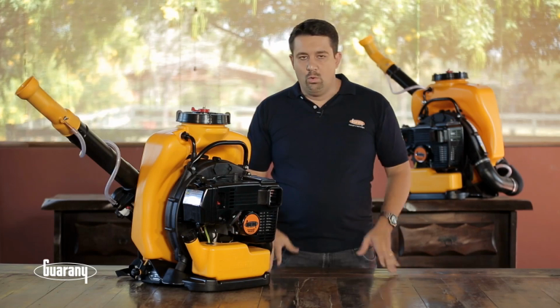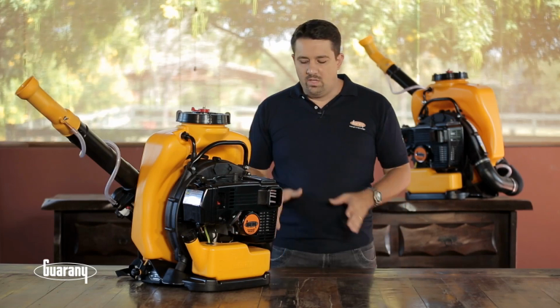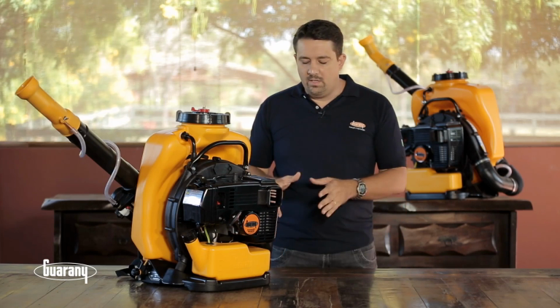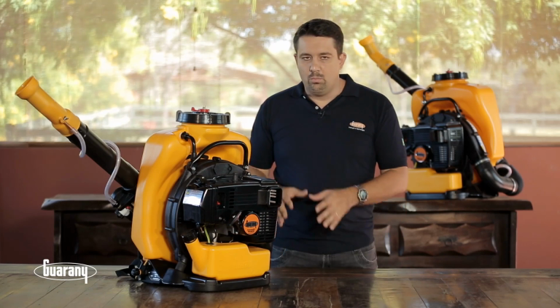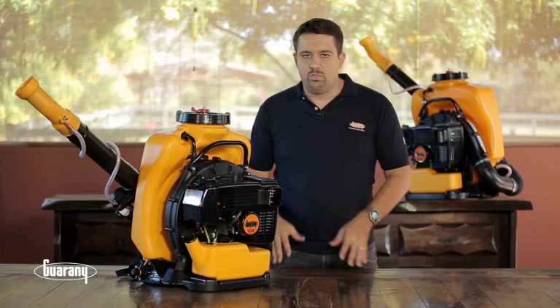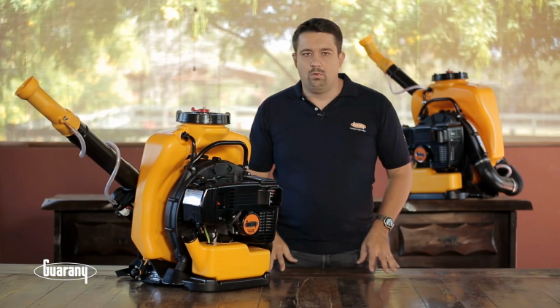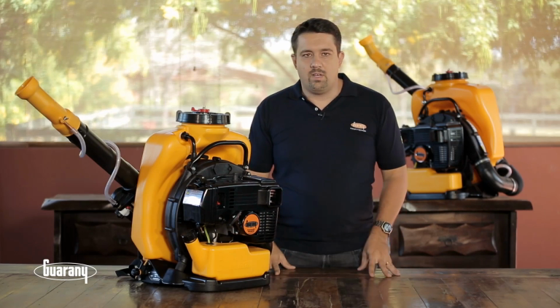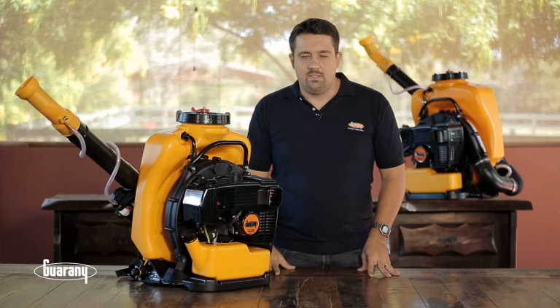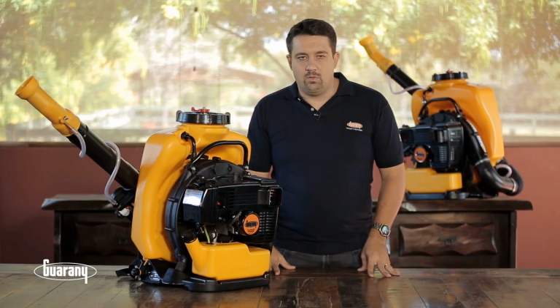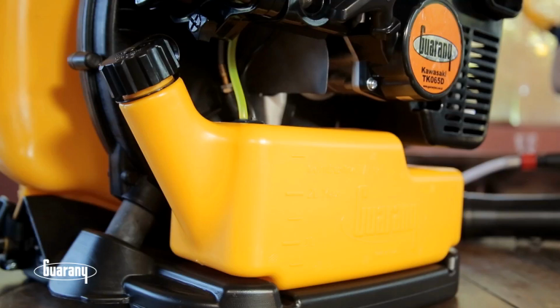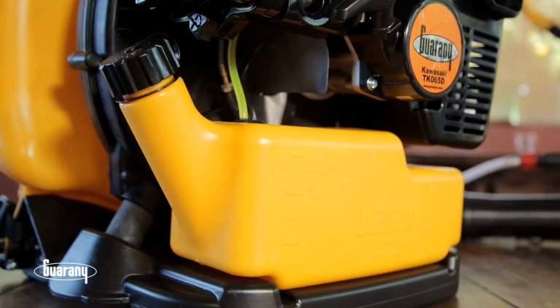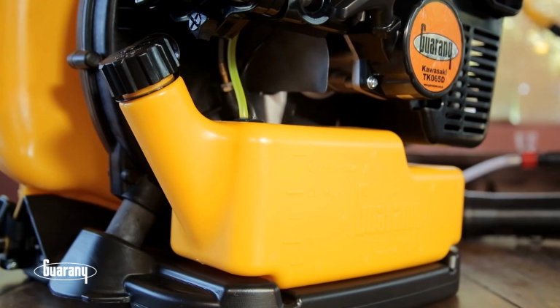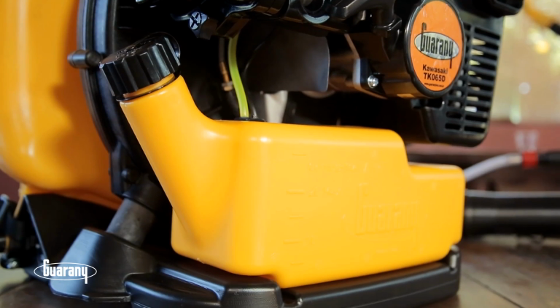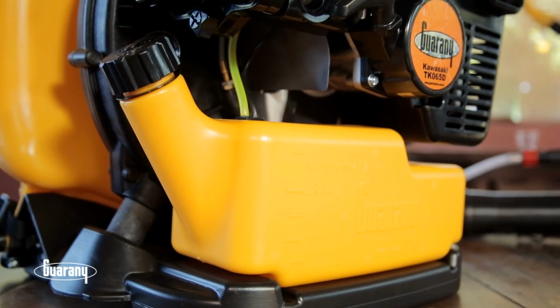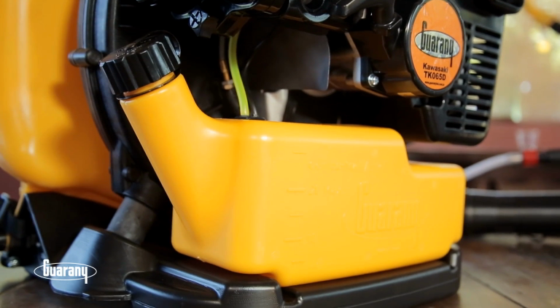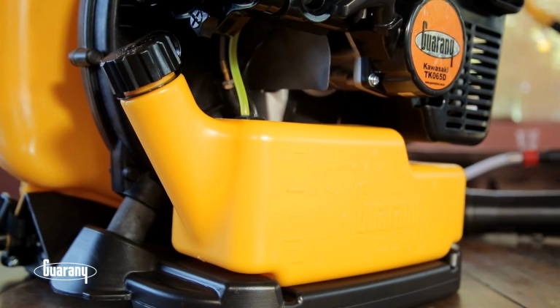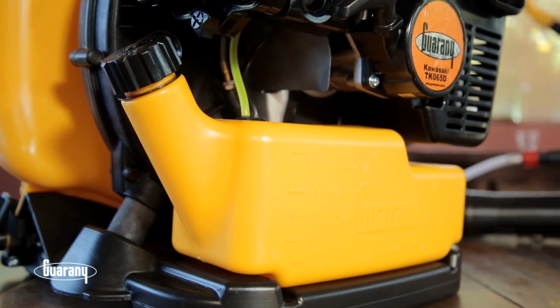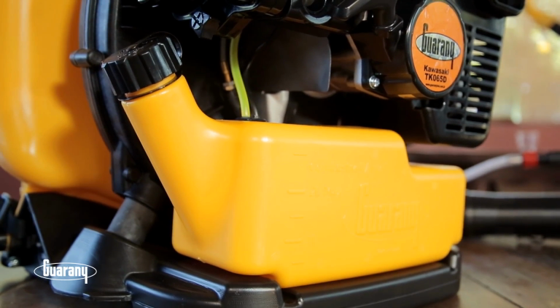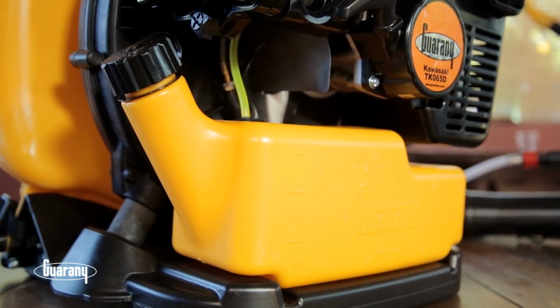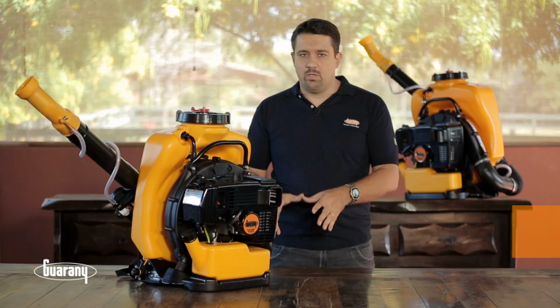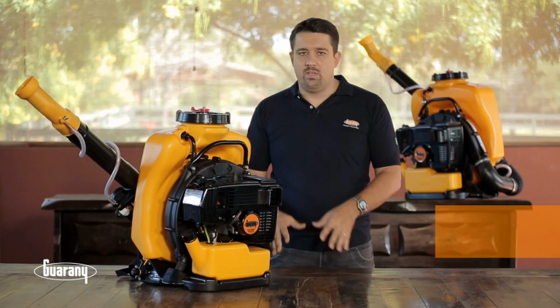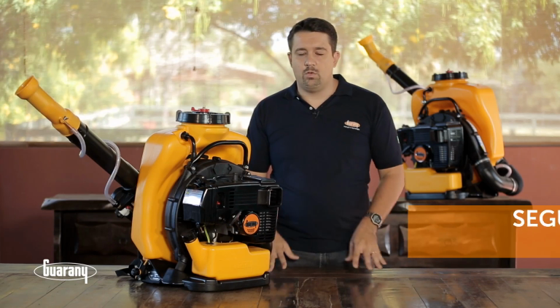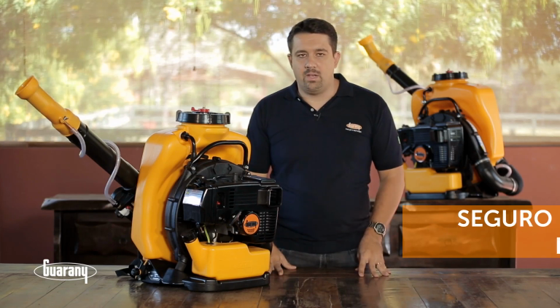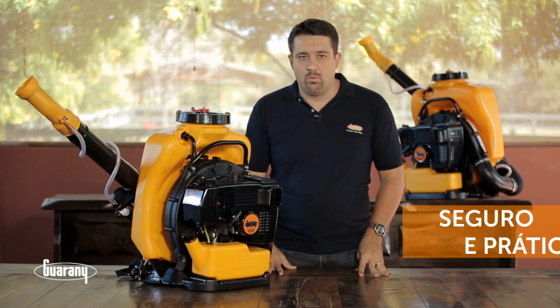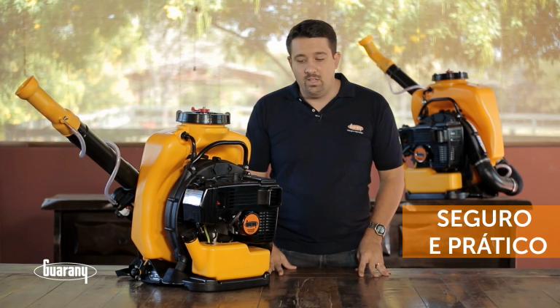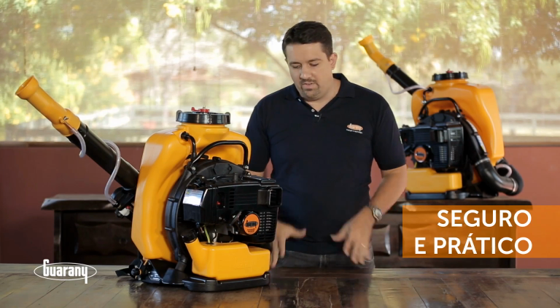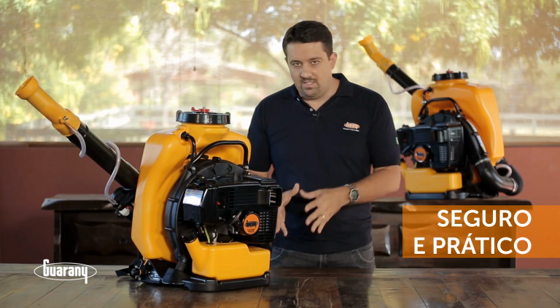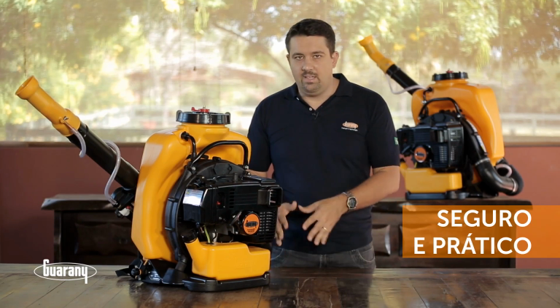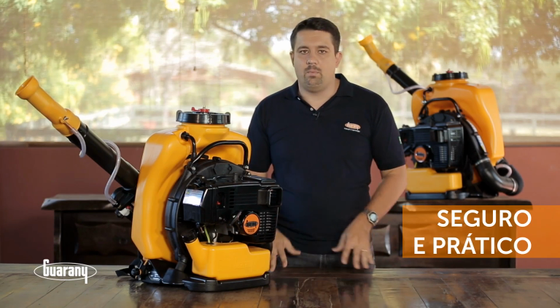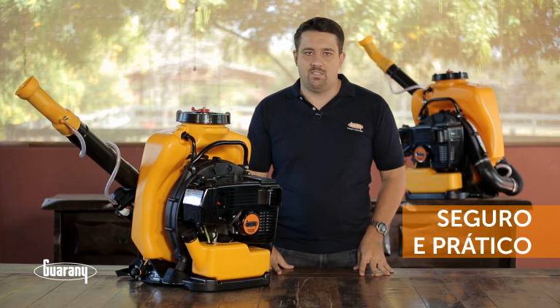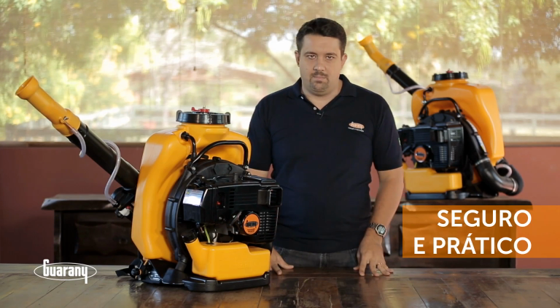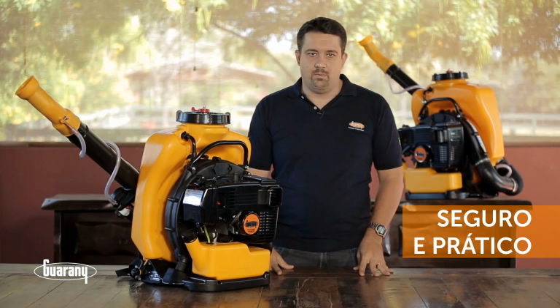O tanque de combustível, localizado abaixo do motor, garante maior segurança ao operador e facilita o abastecimento.